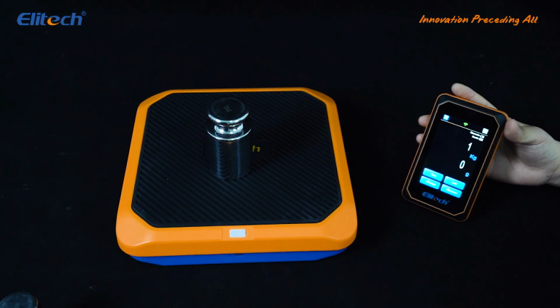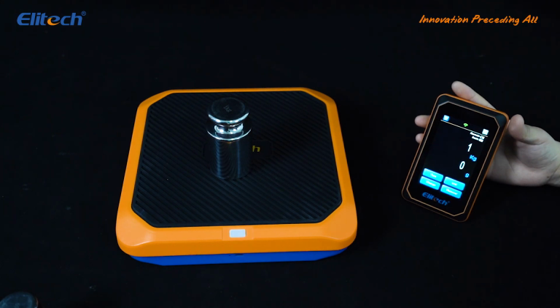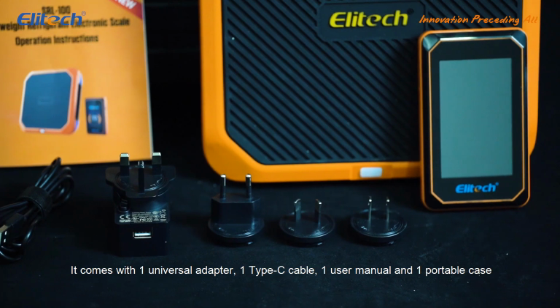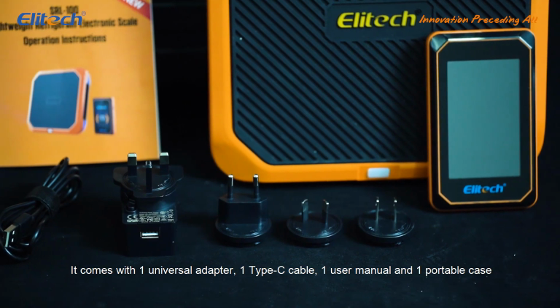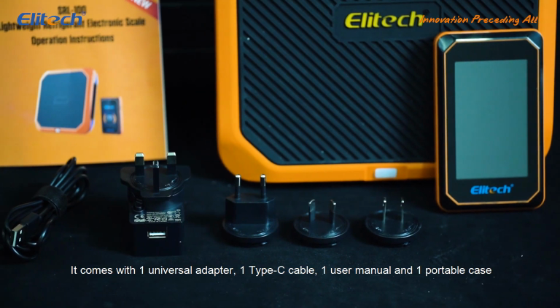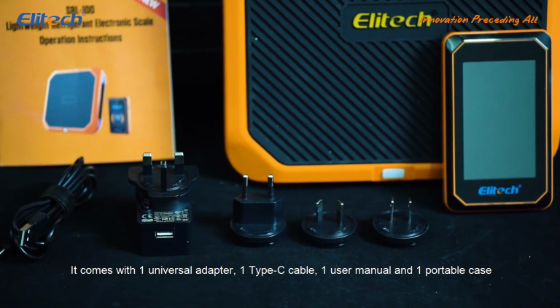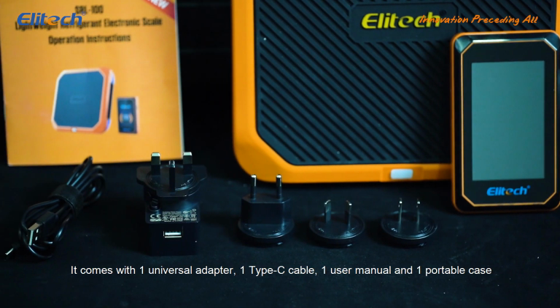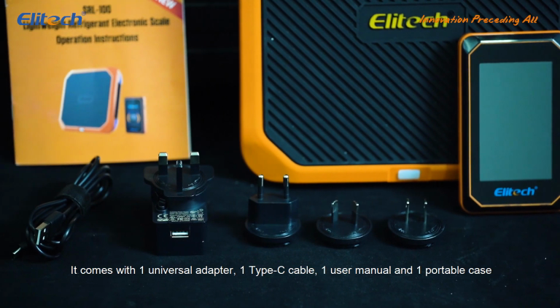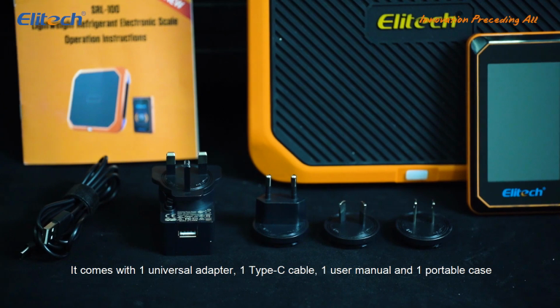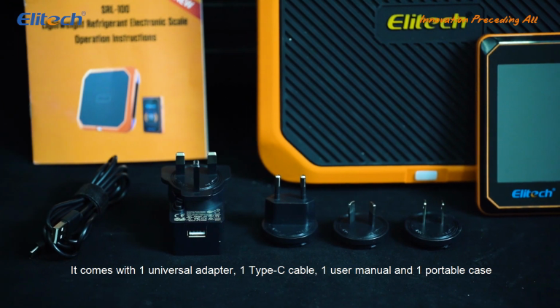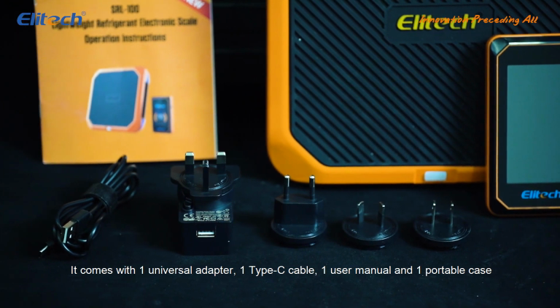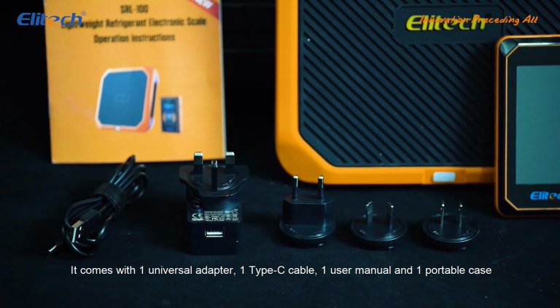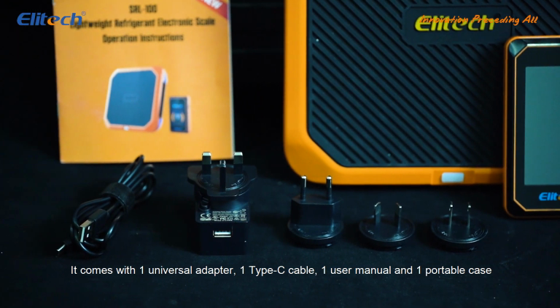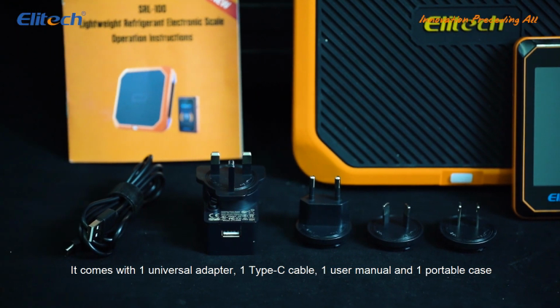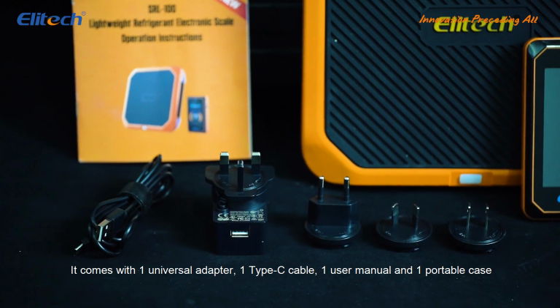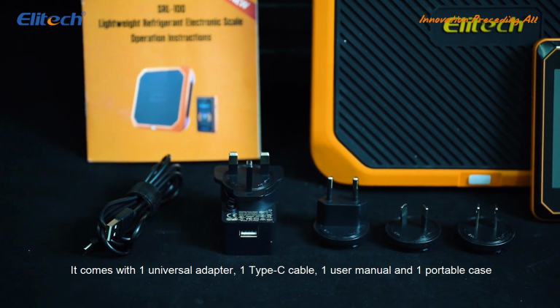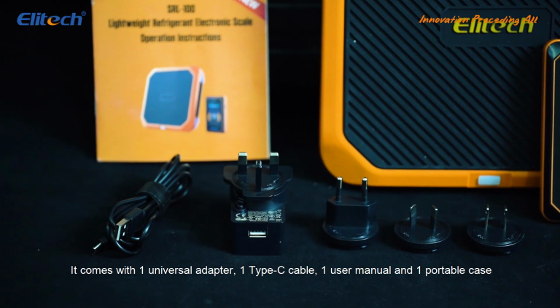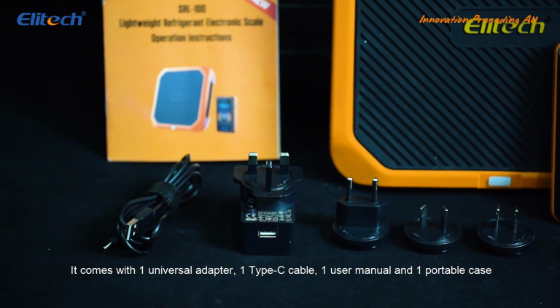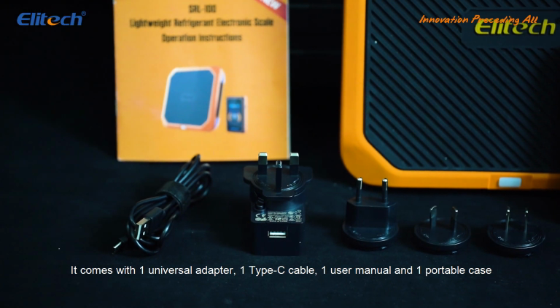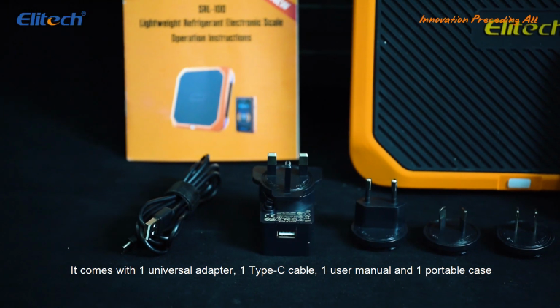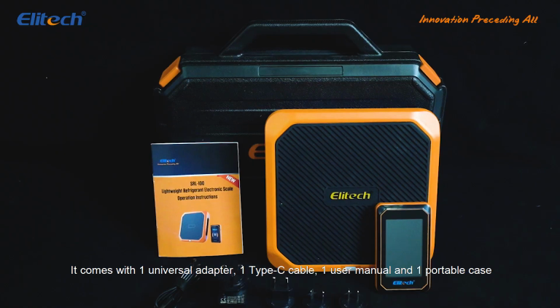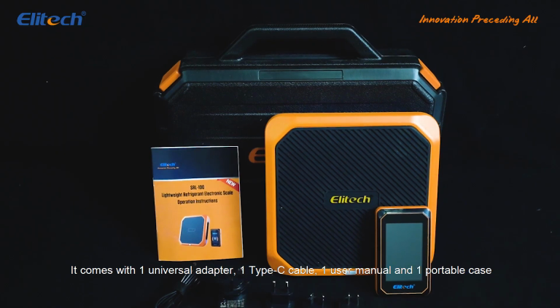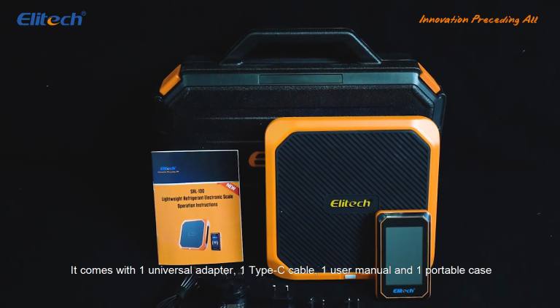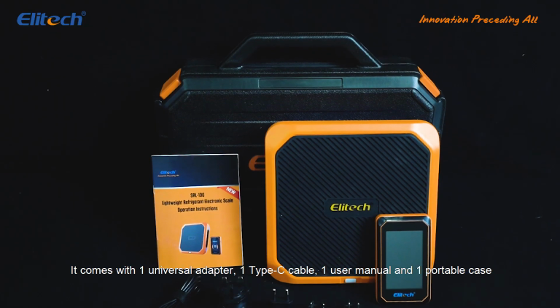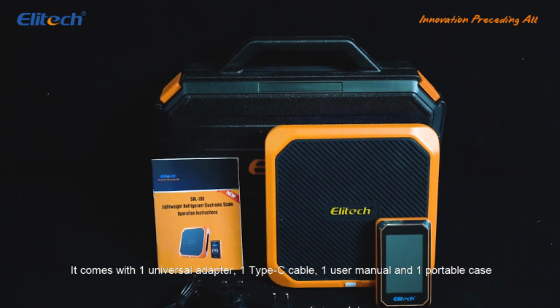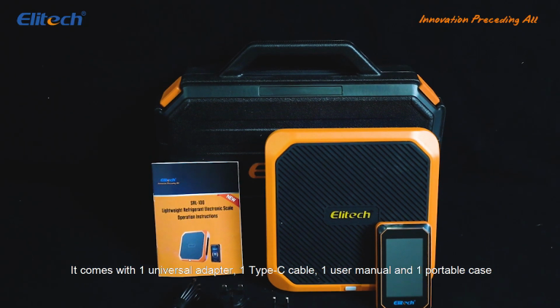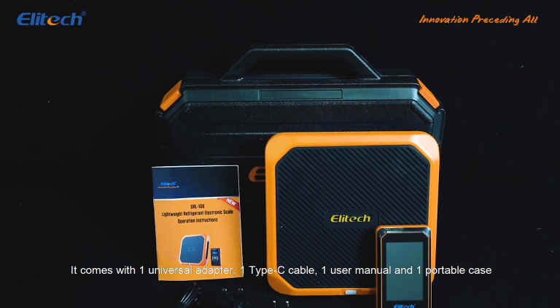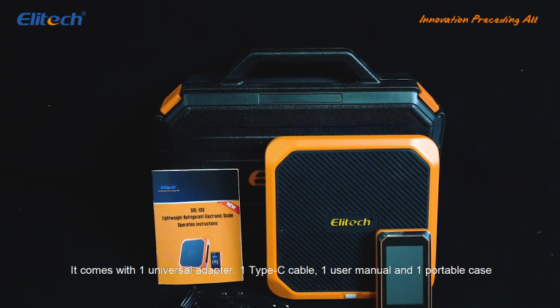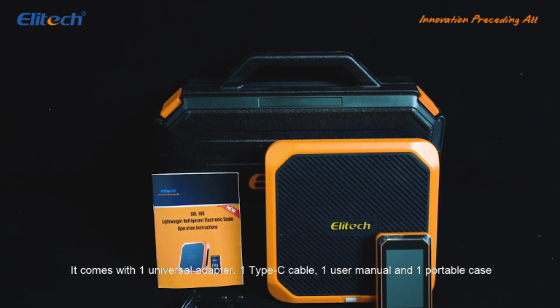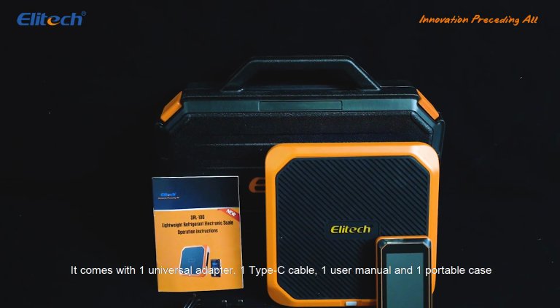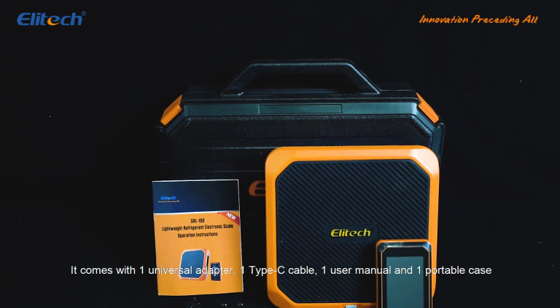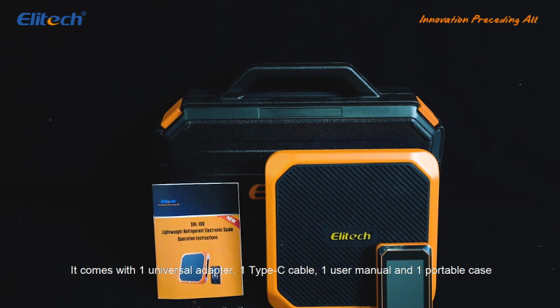It comes with one universal adapter, one Type-C cable, one user manual, and one portable case.